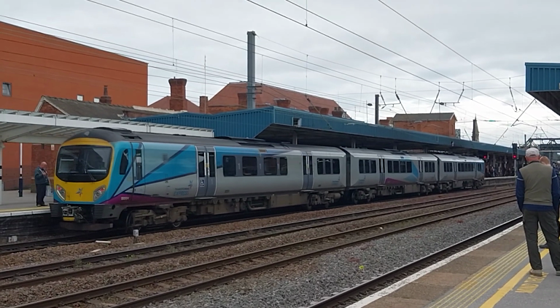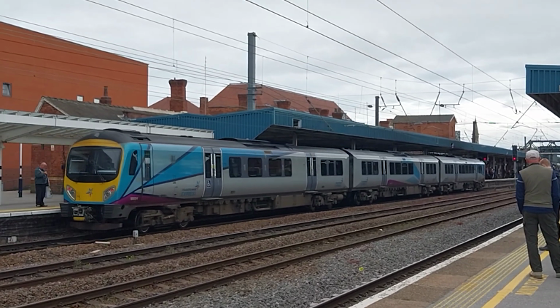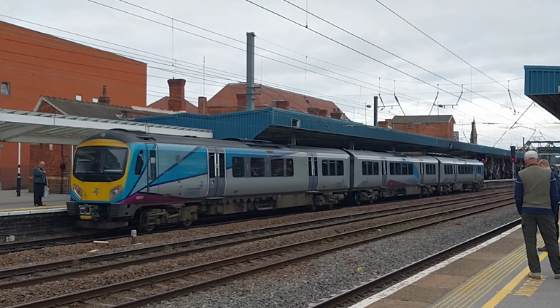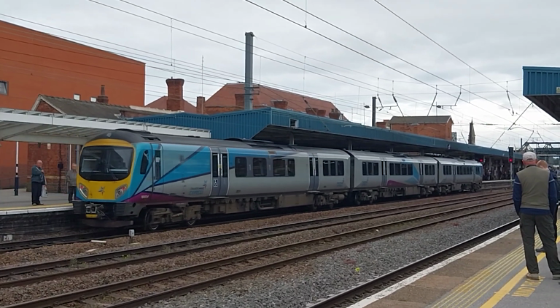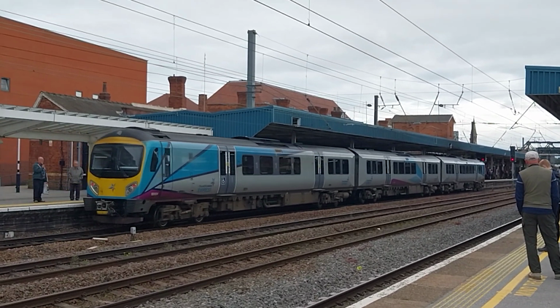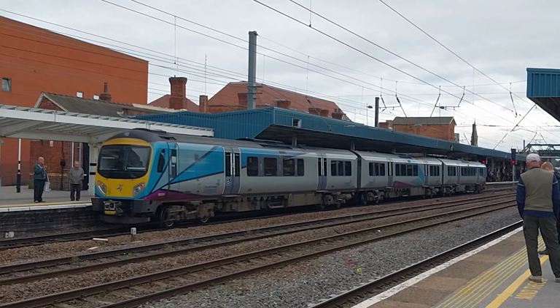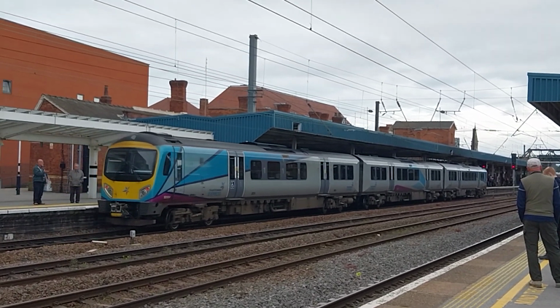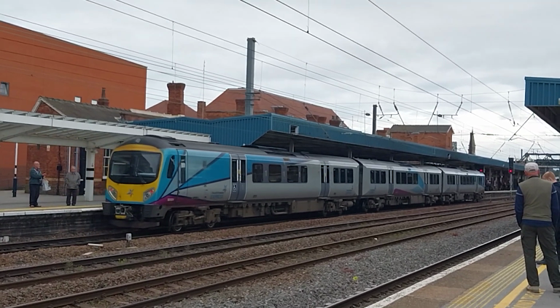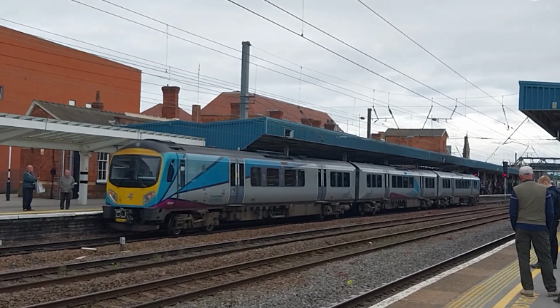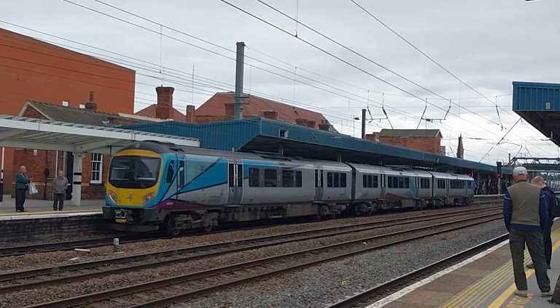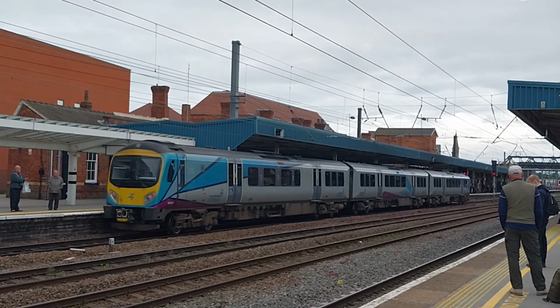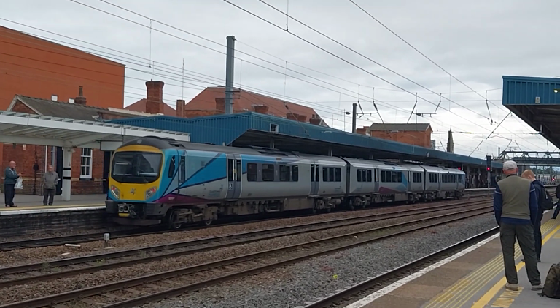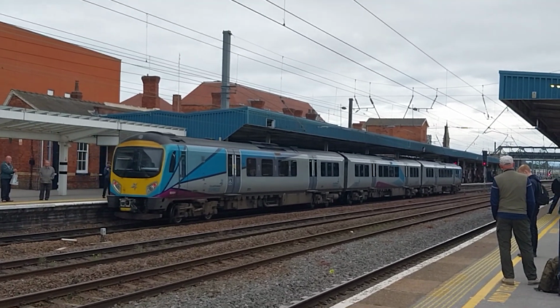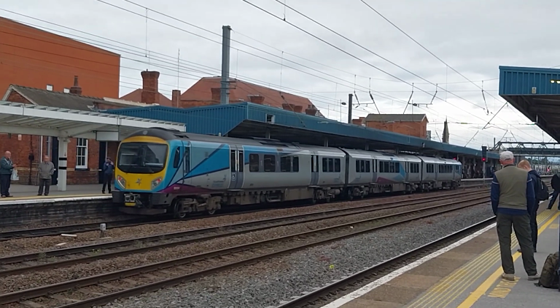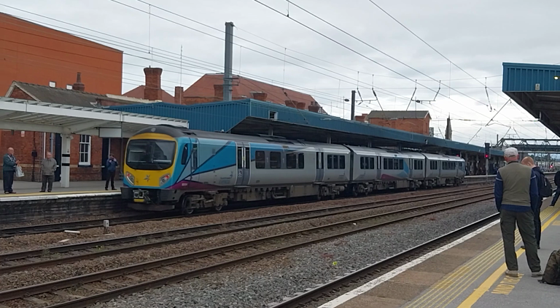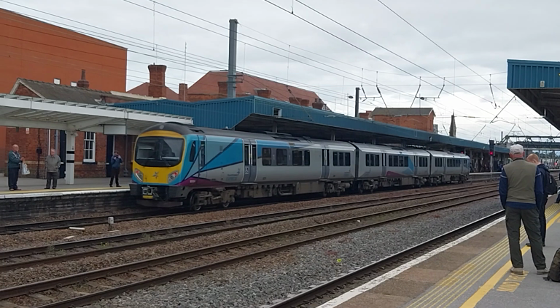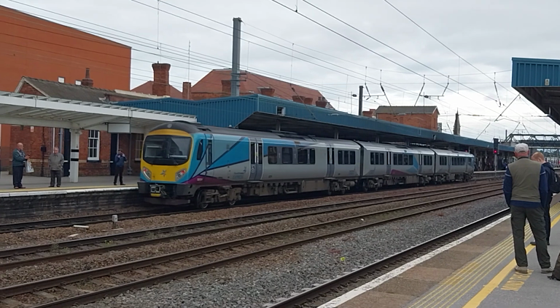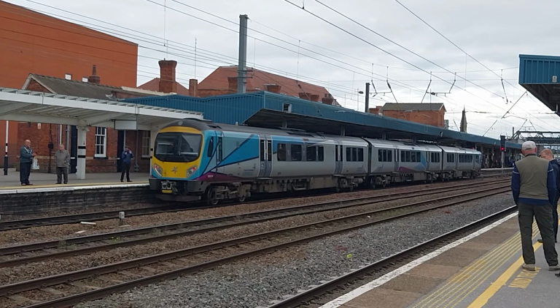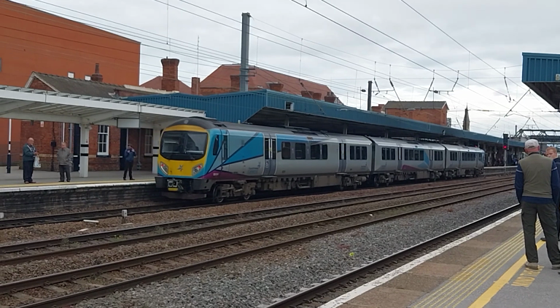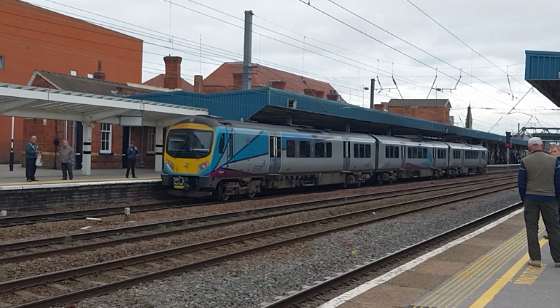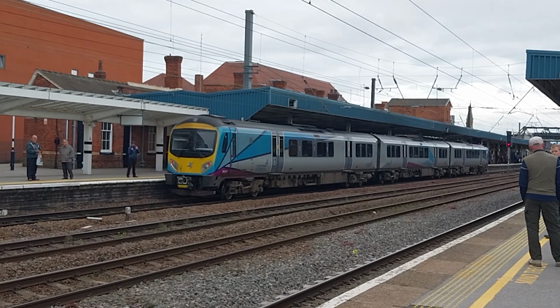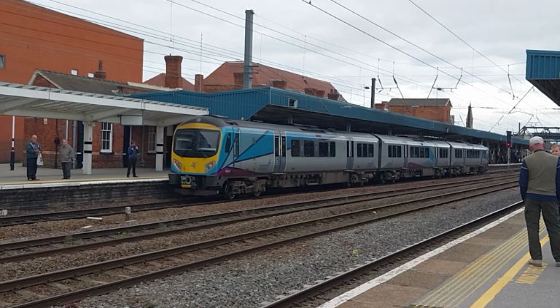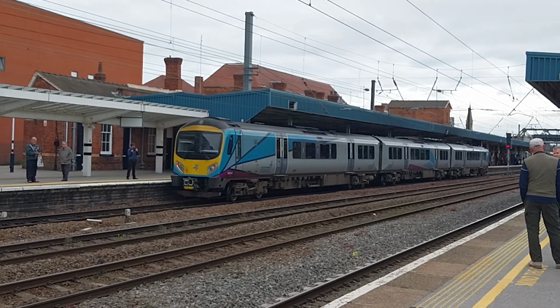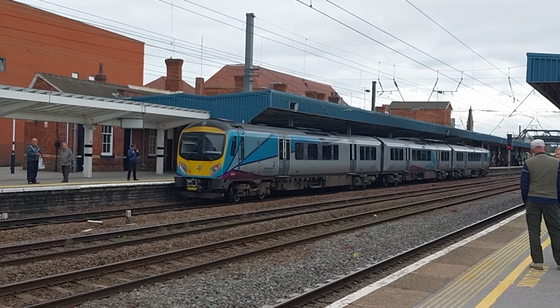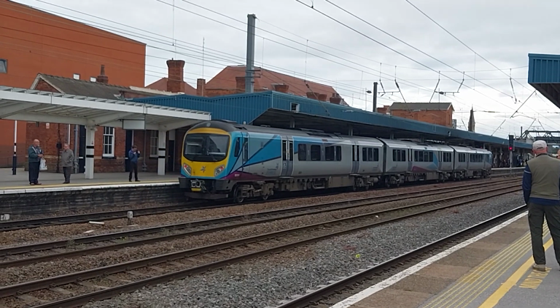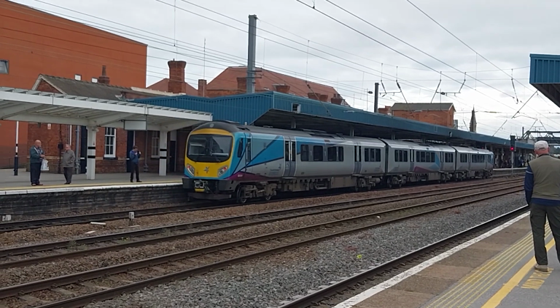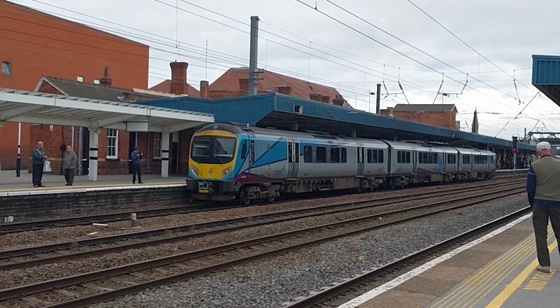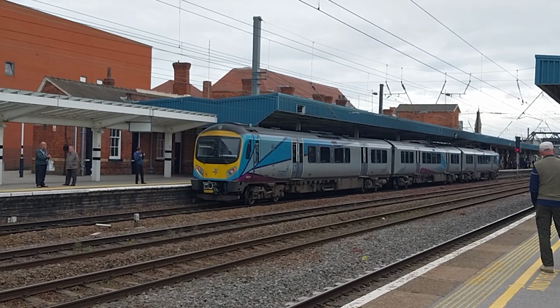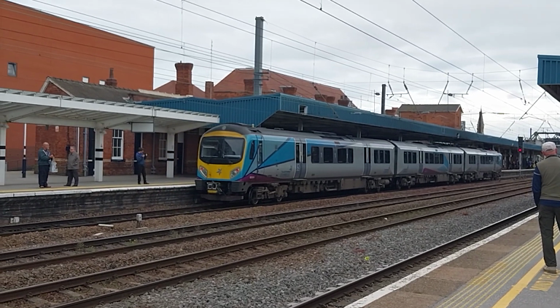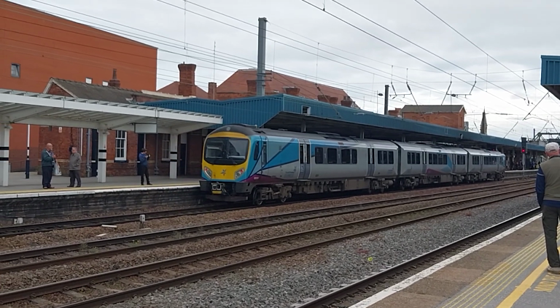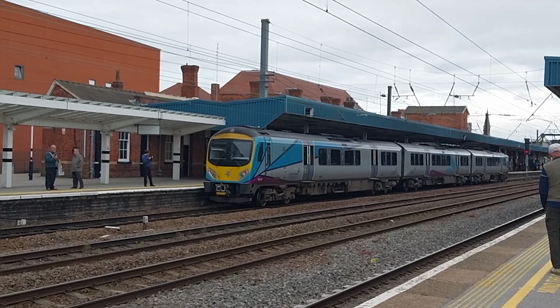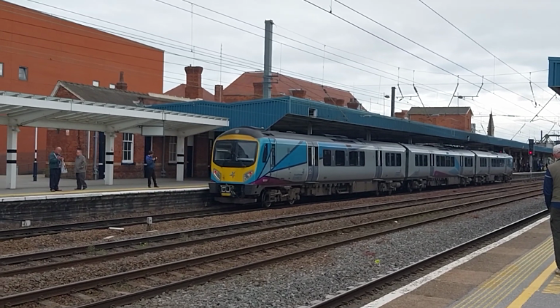185124 Transpennine Express arriving here at Doncaster, that is on this service going to Liverpool.